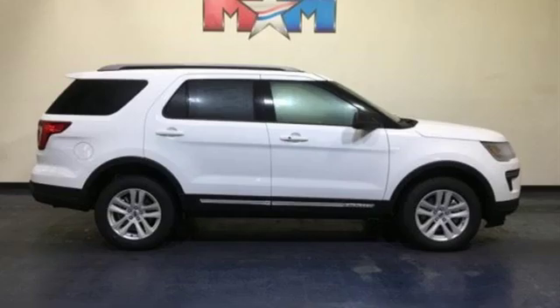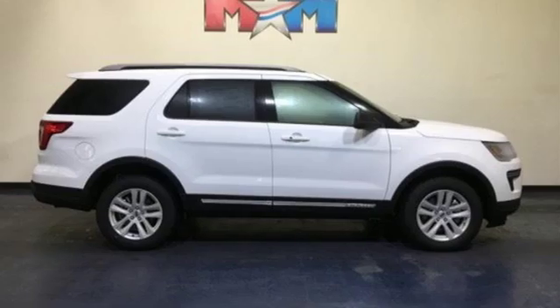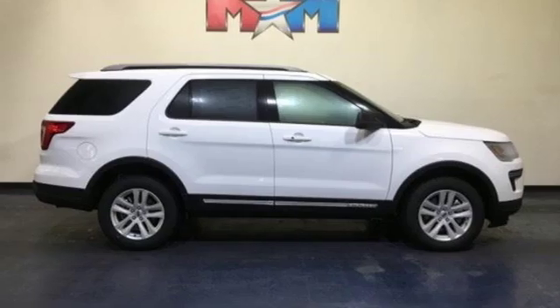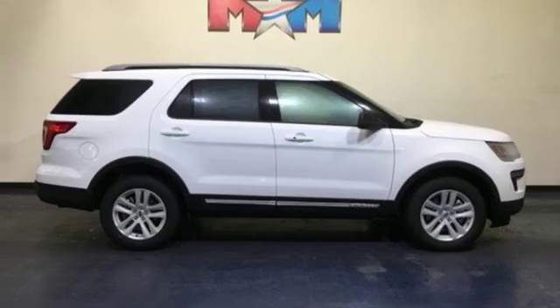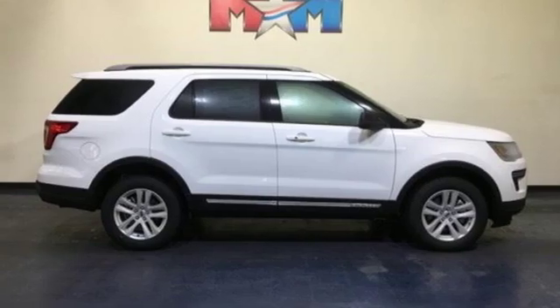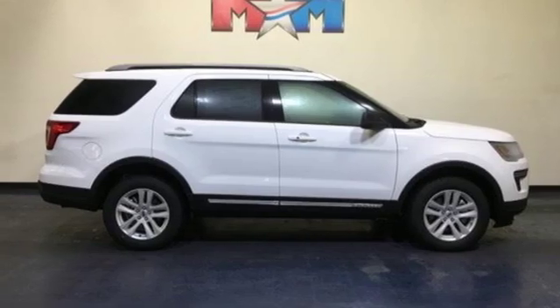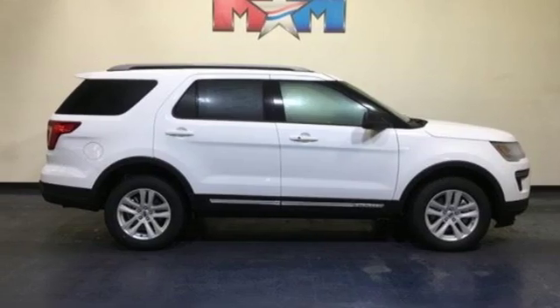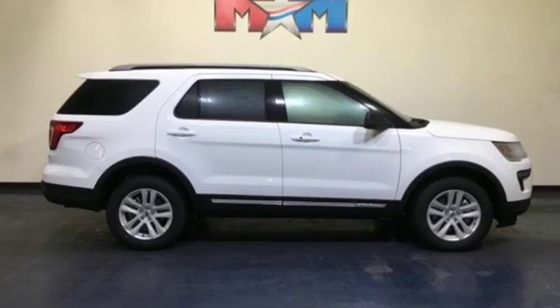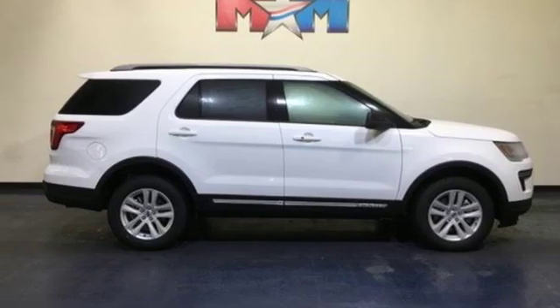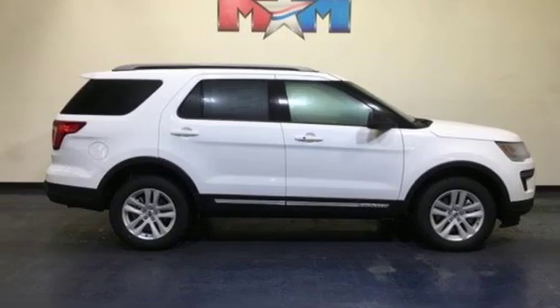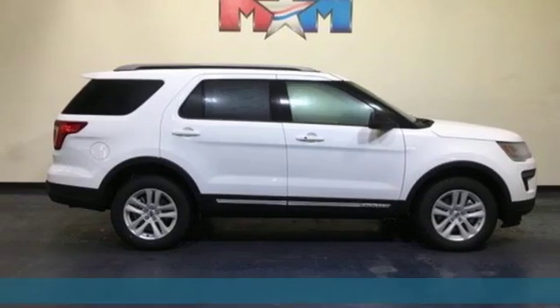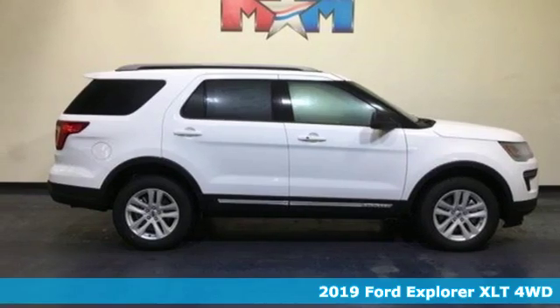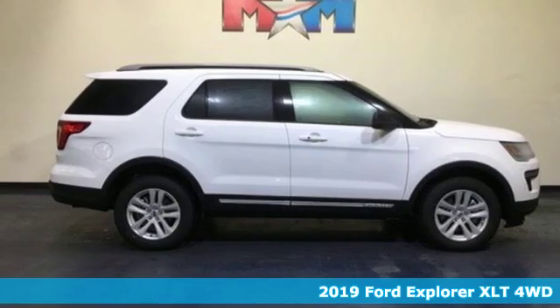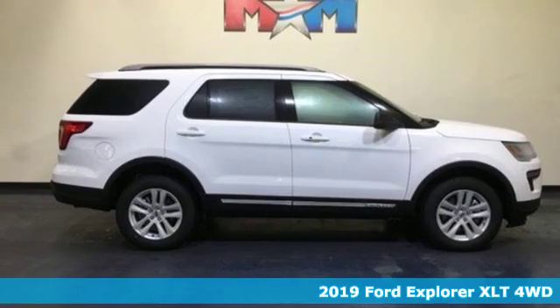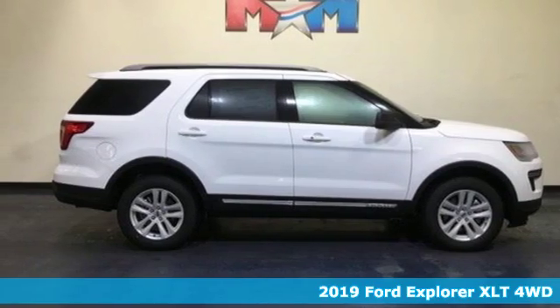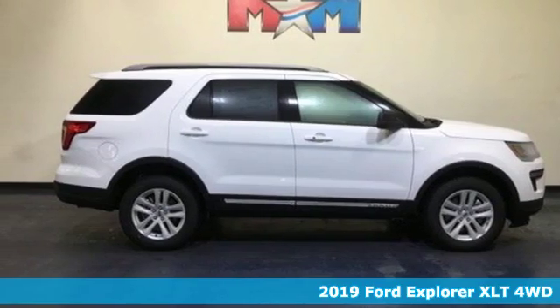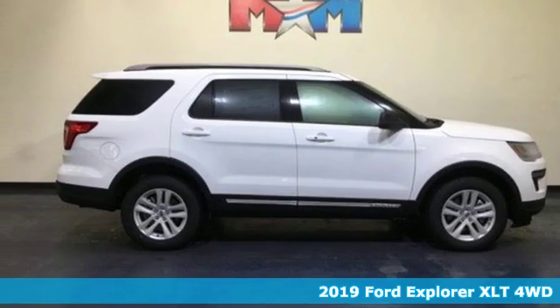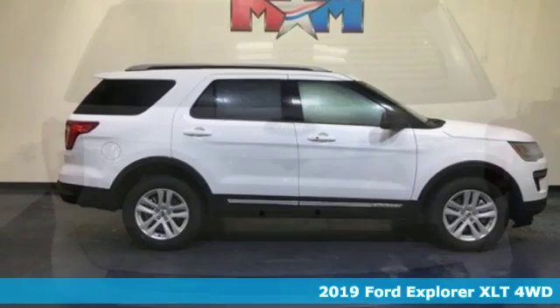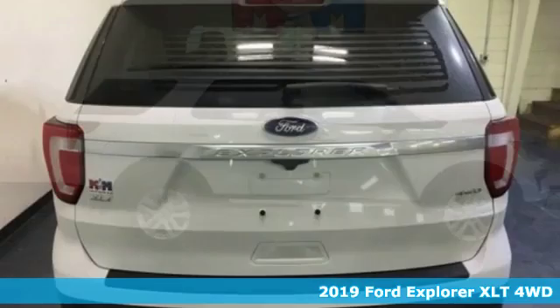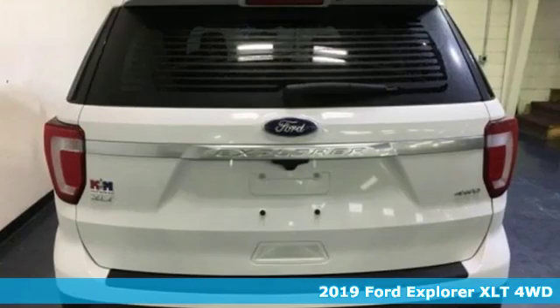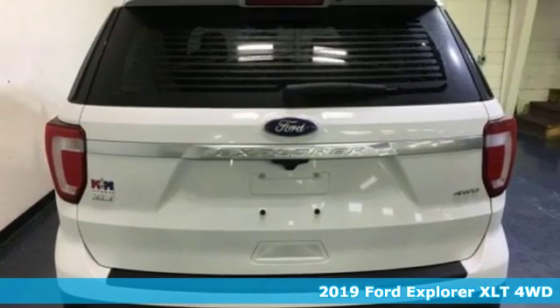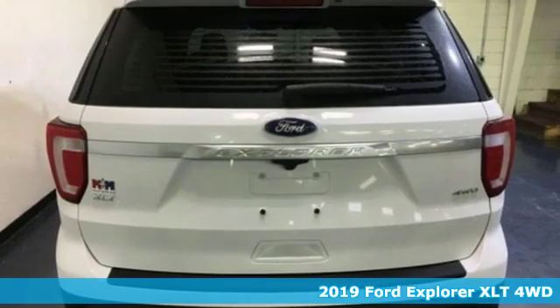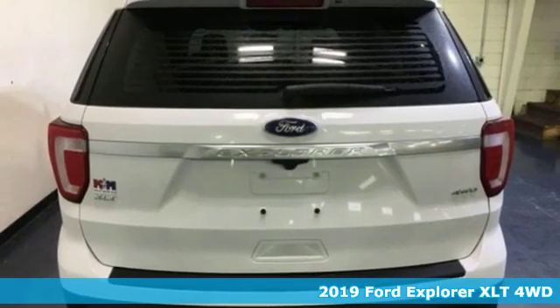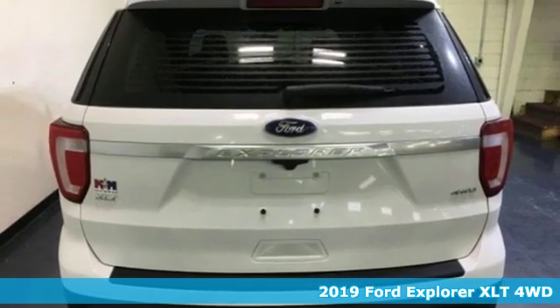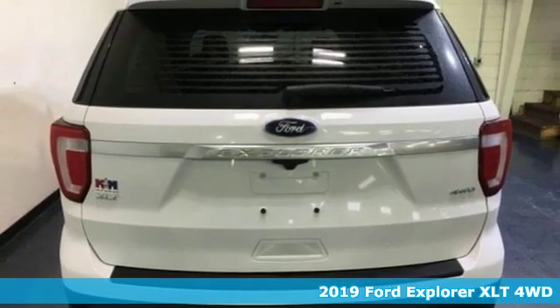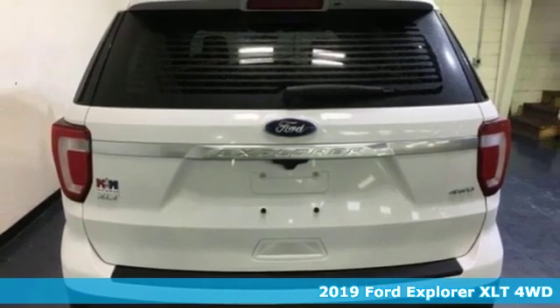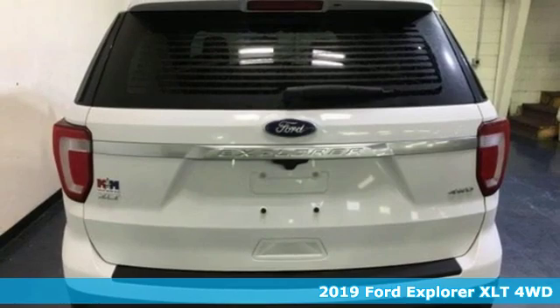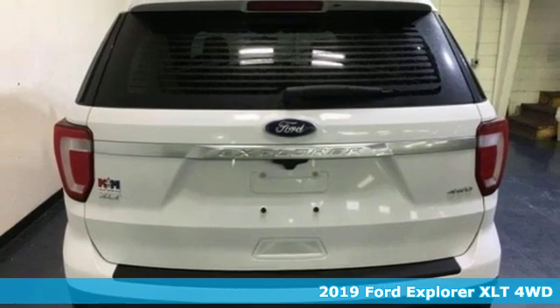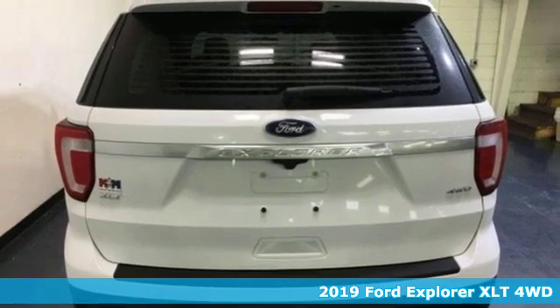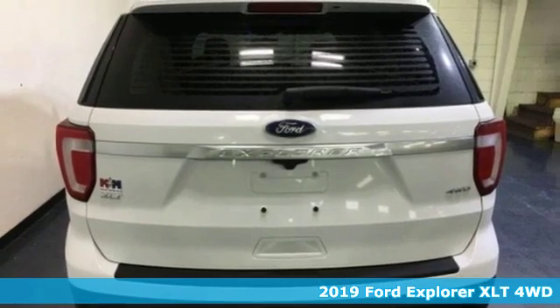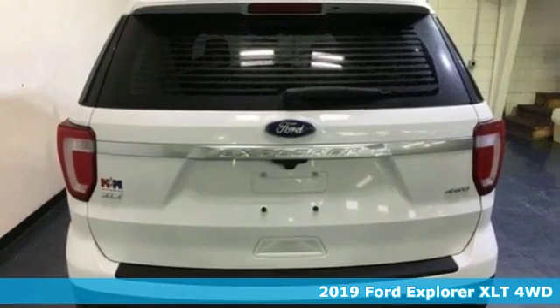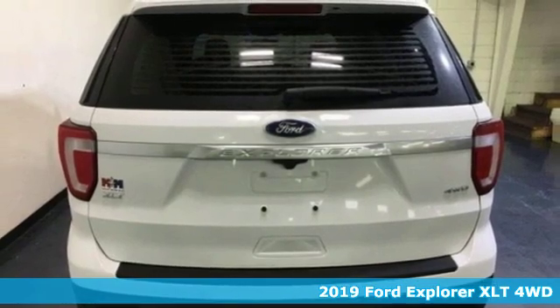It's a new 2019 Ford Explorer. Built on tradition, built to last. Ford.